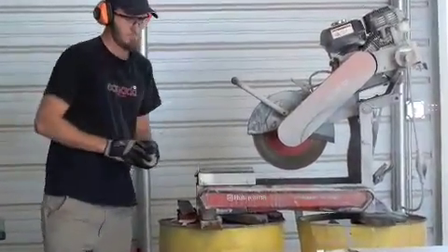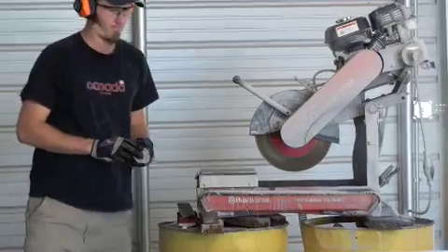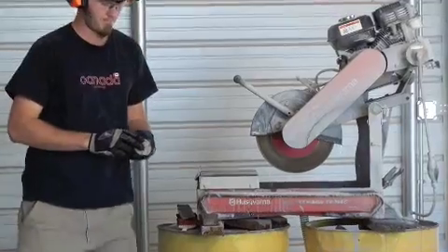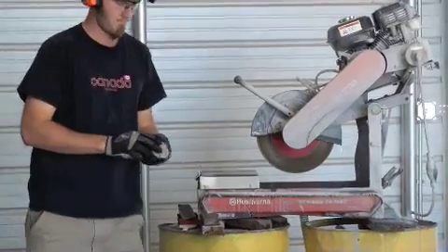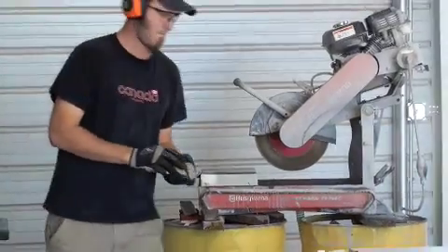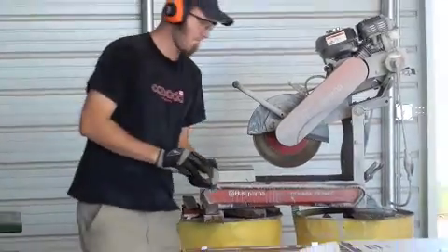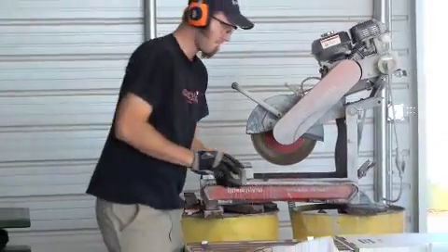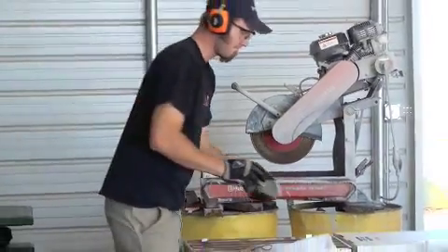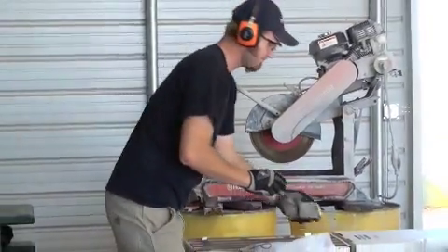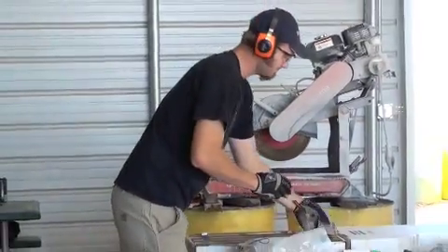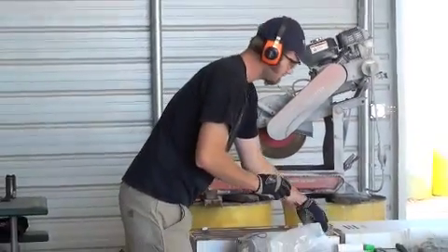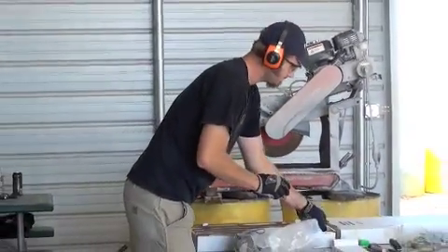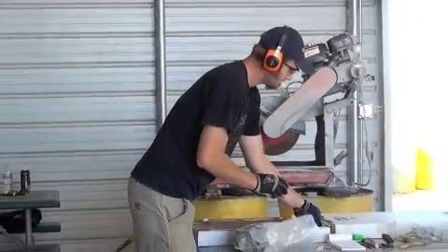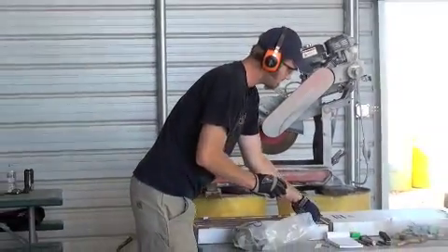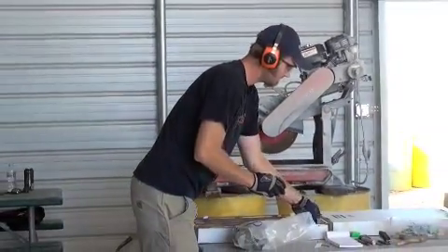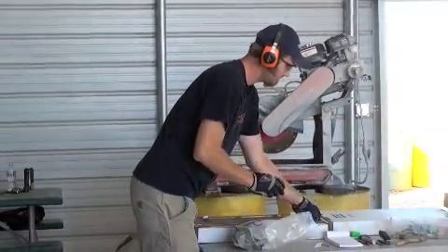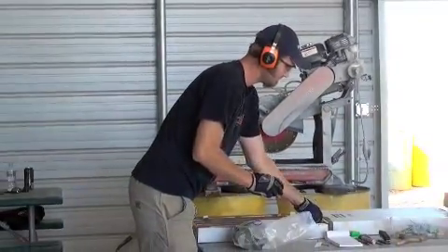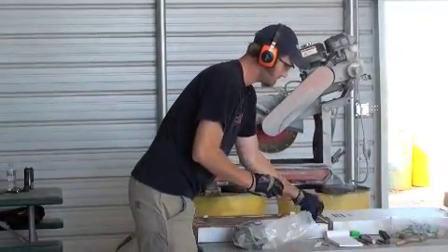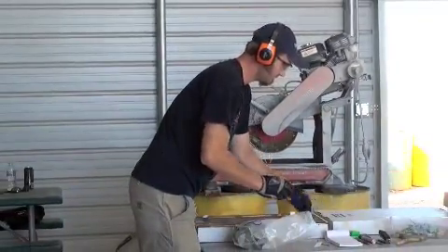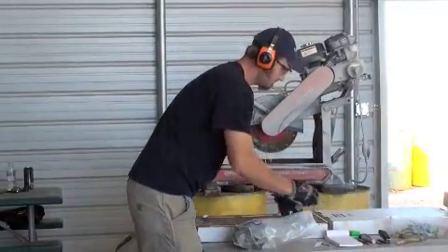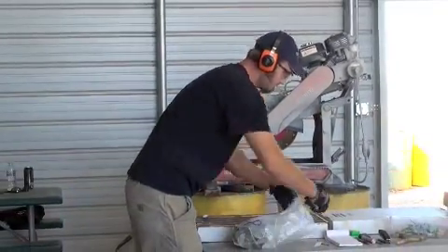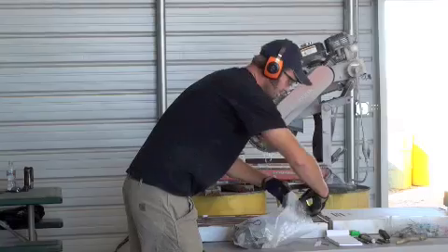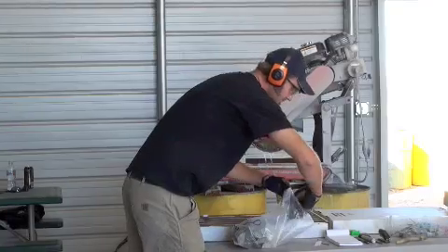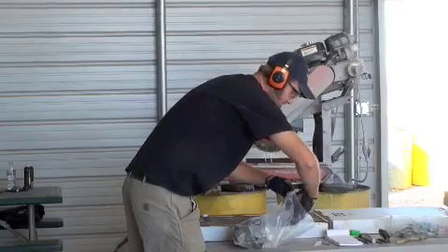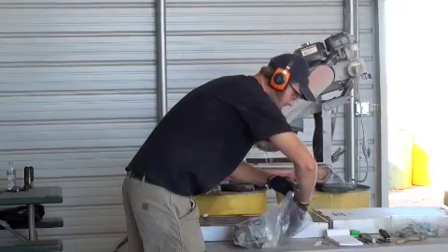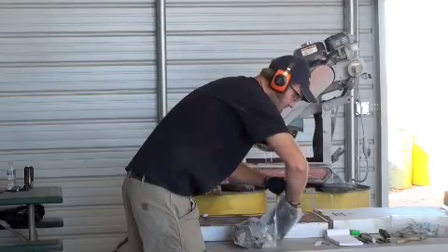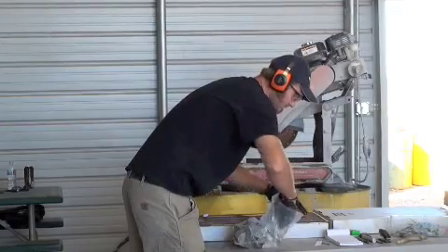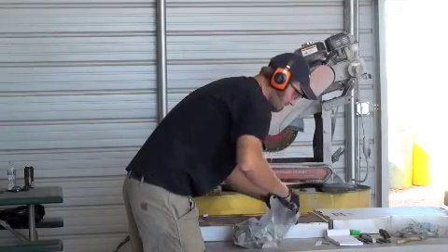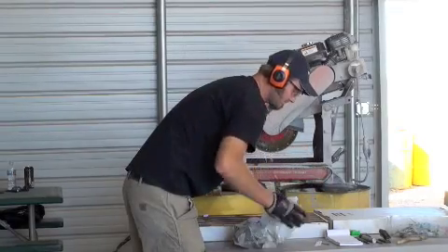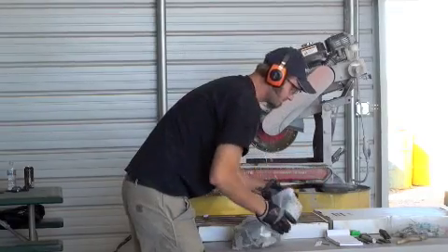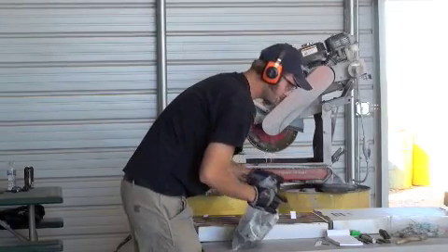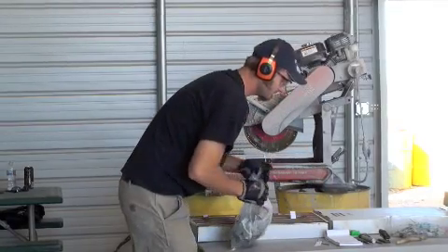It is very important for the drill cutter to use safety gear, such as ear and eye protection.